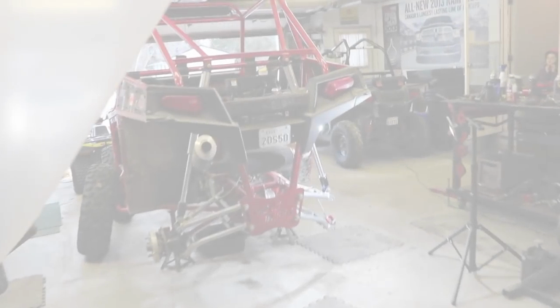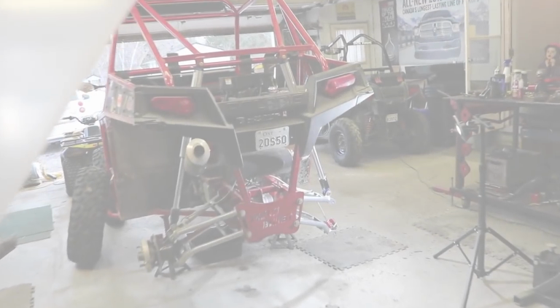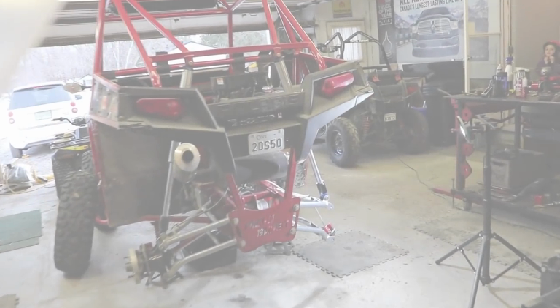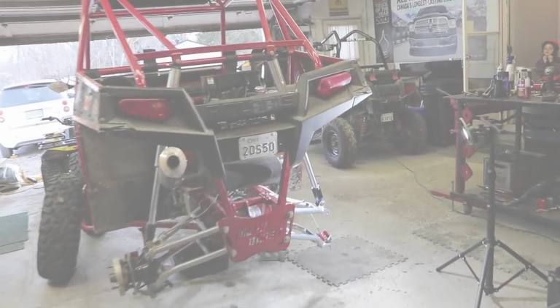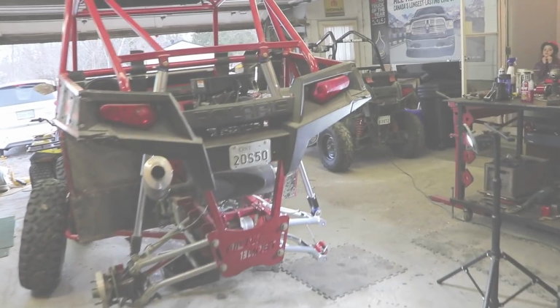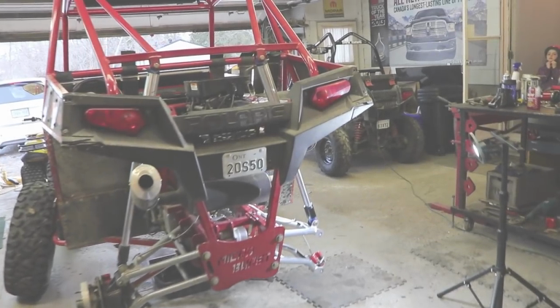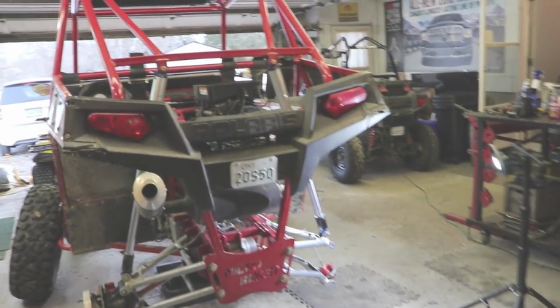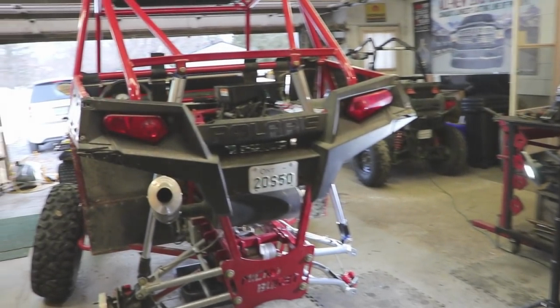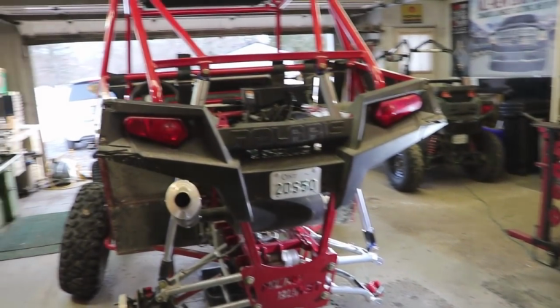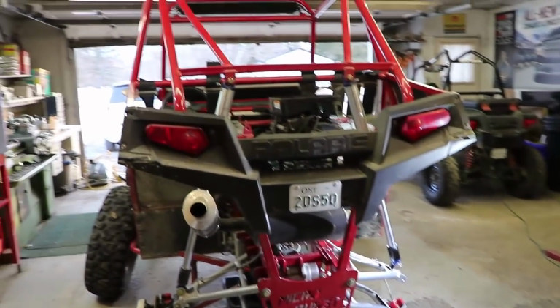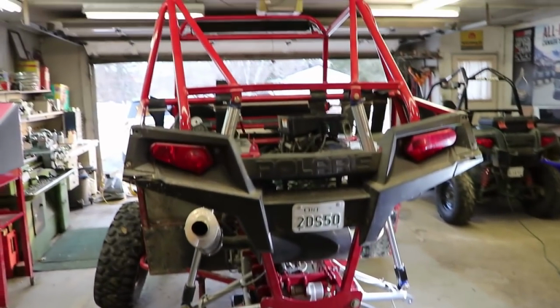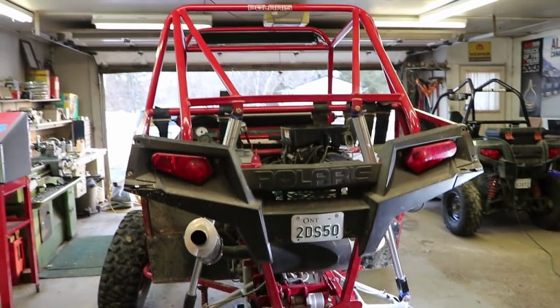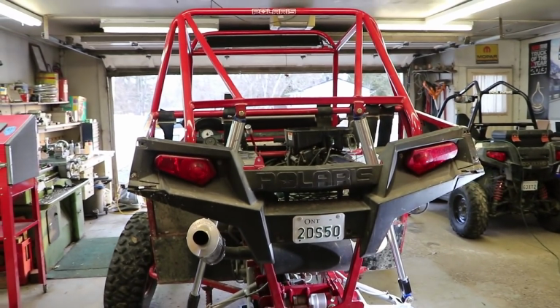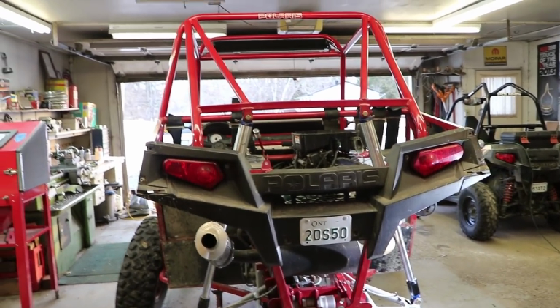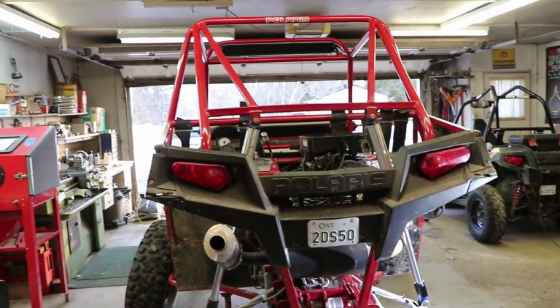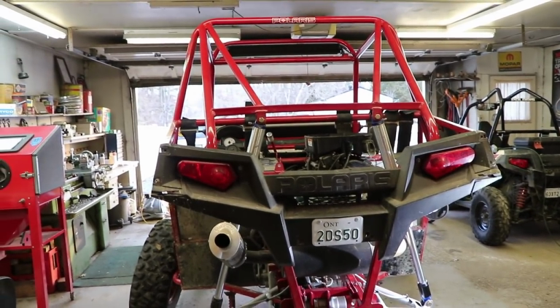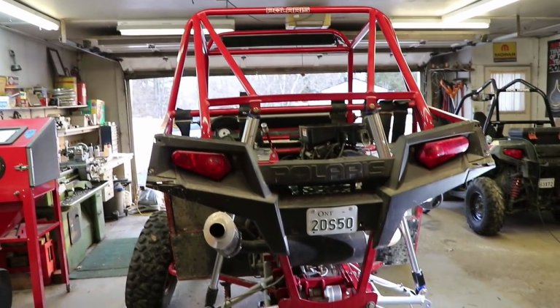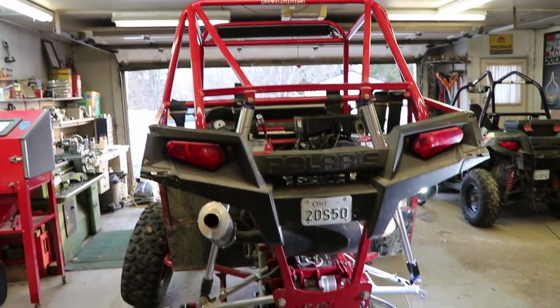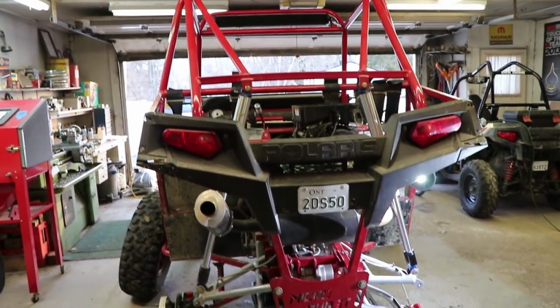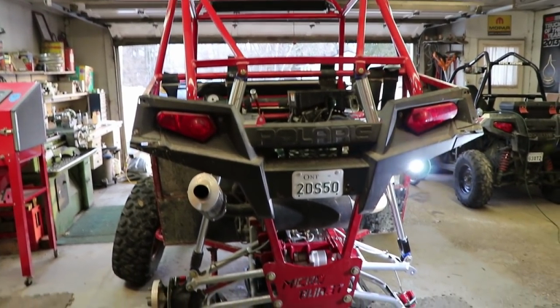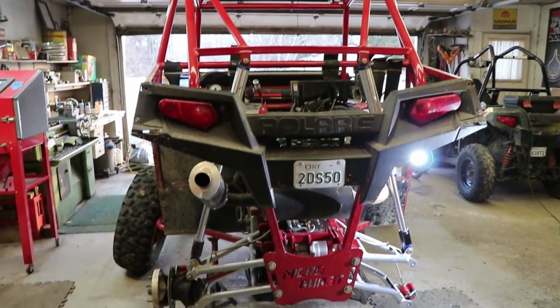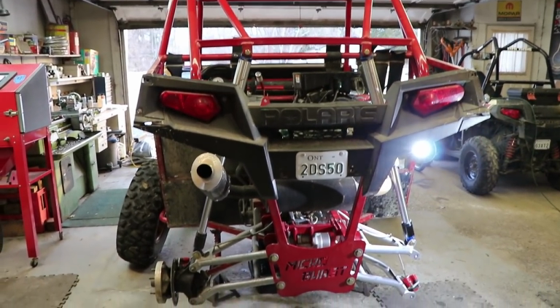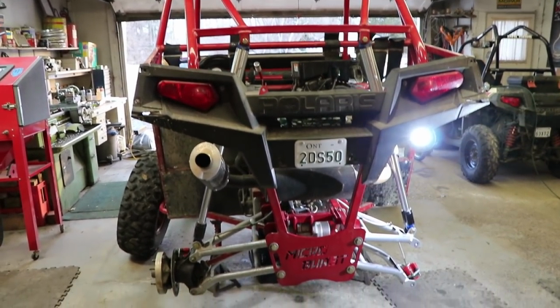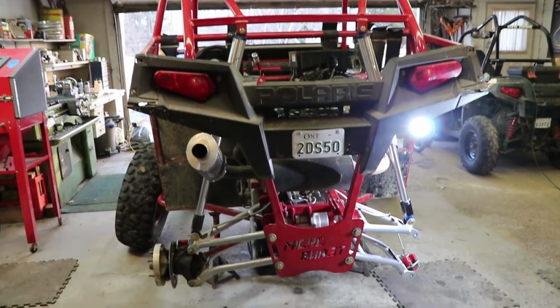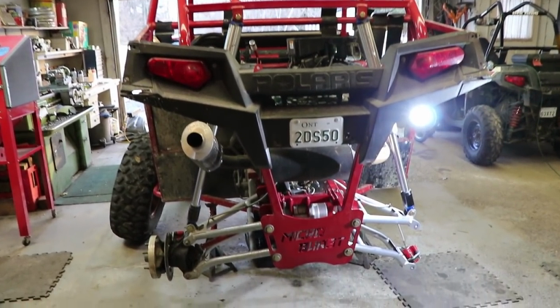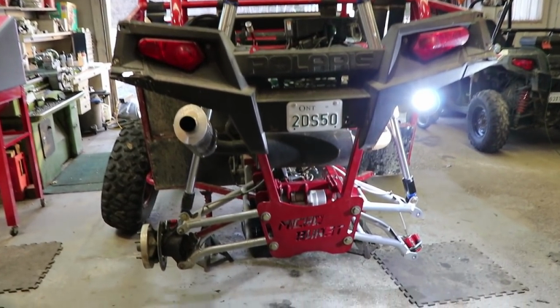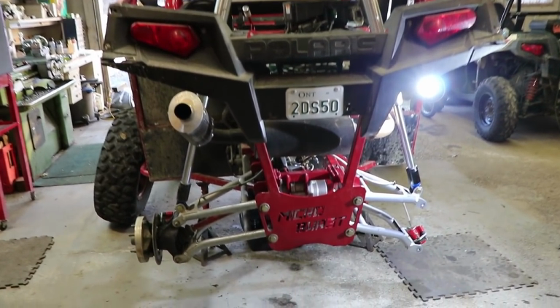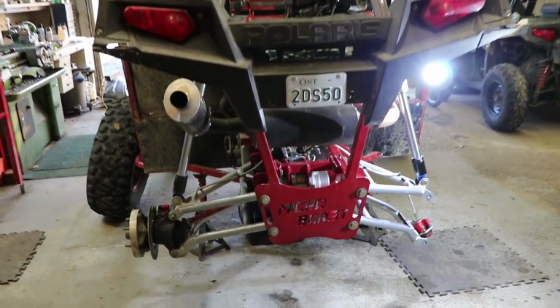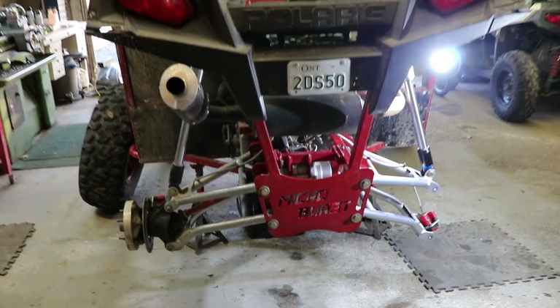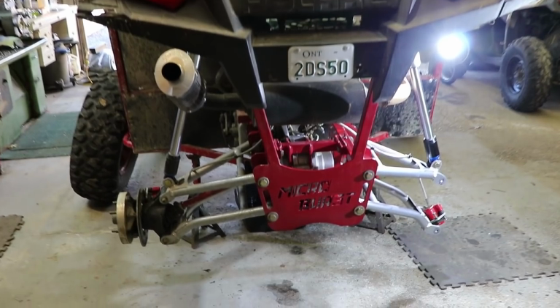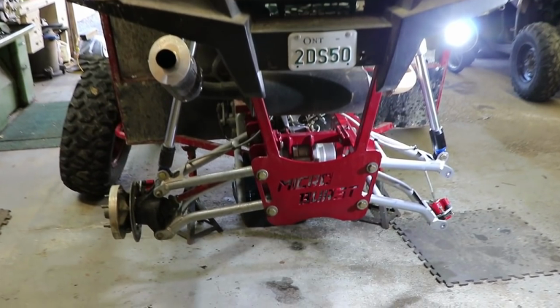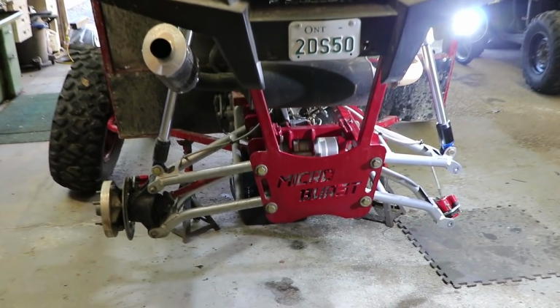Hey everyone, welcome back to another season of the Micro Burst 600 side-by-side build.